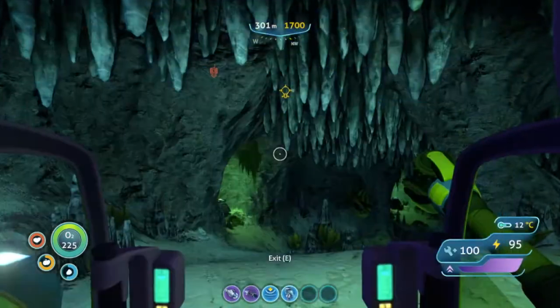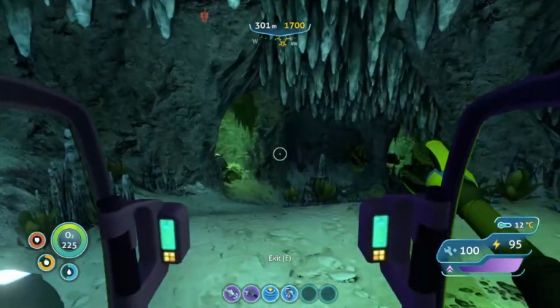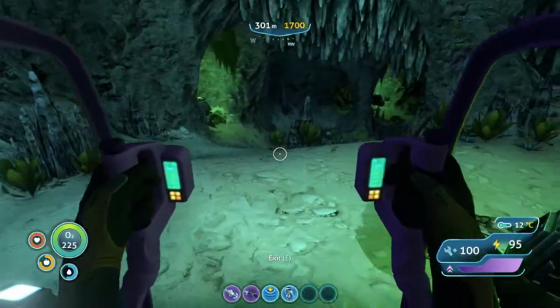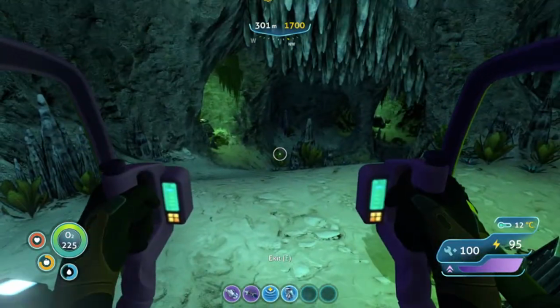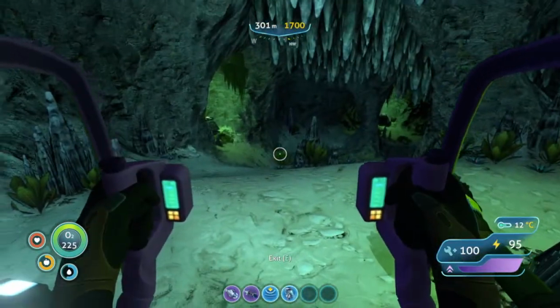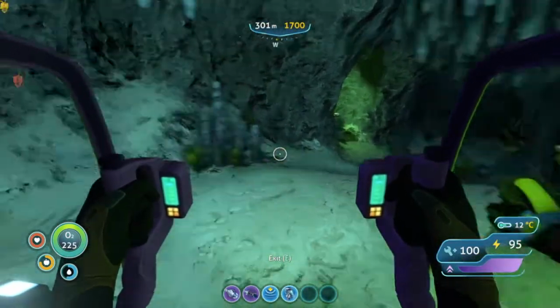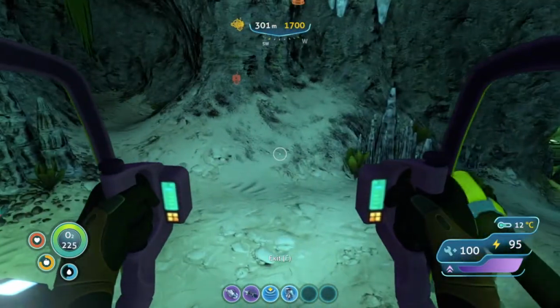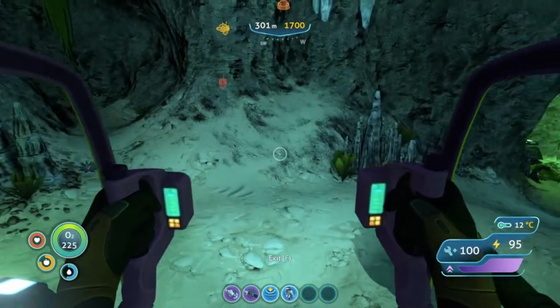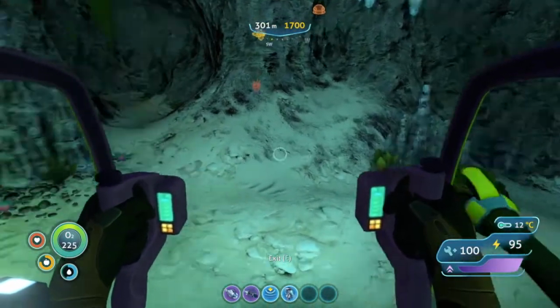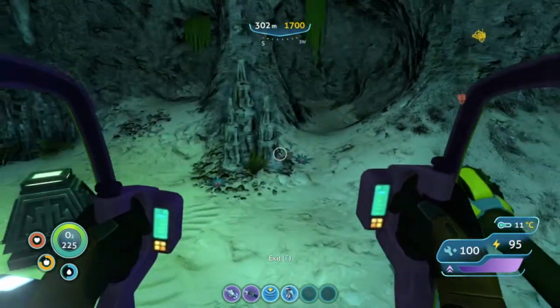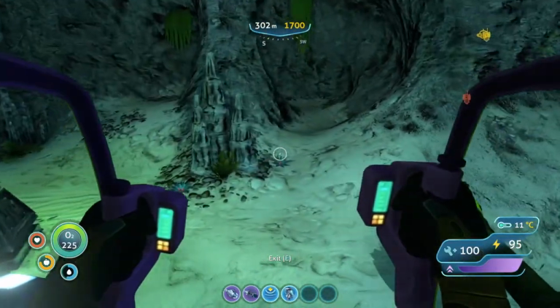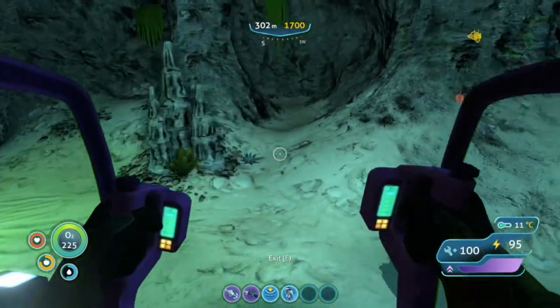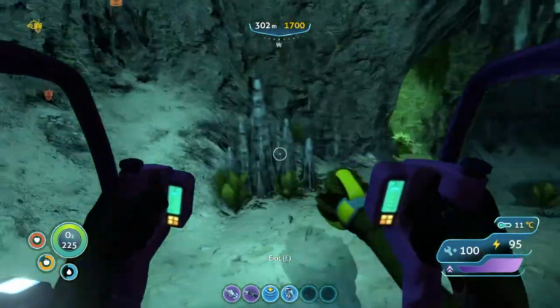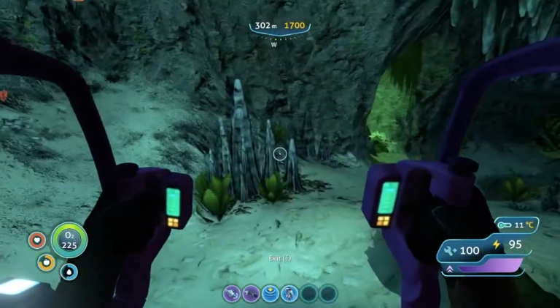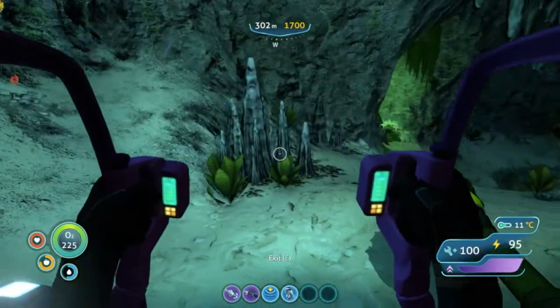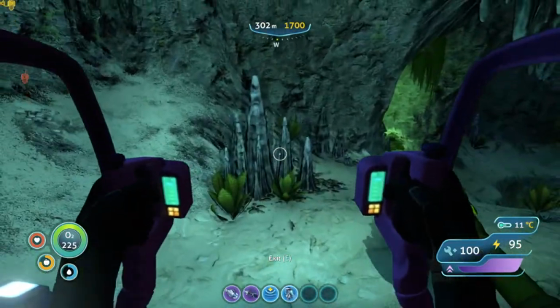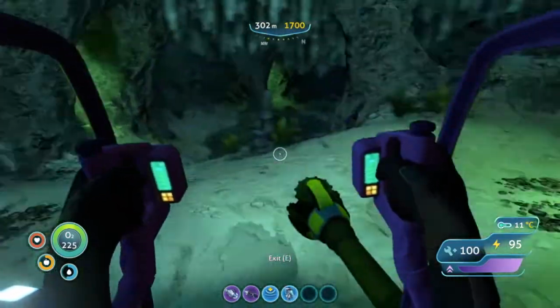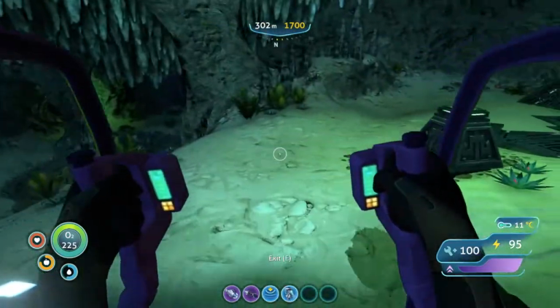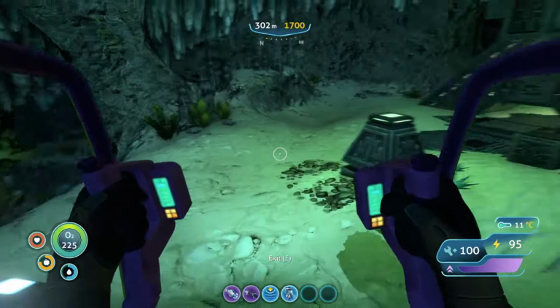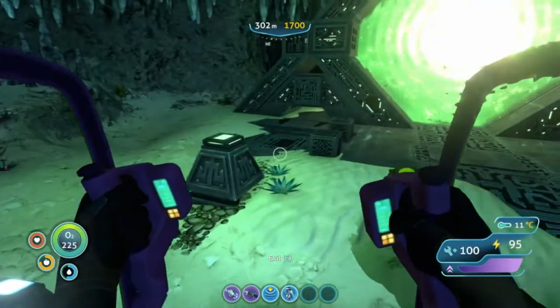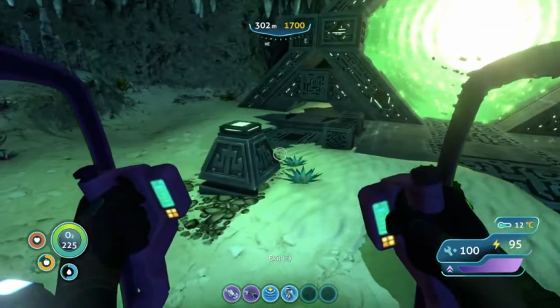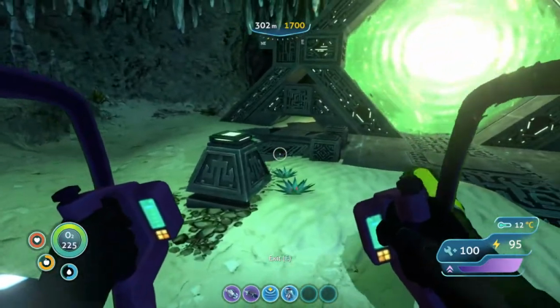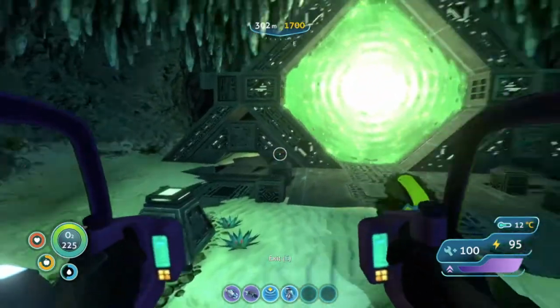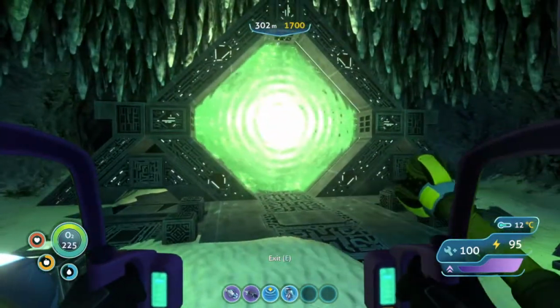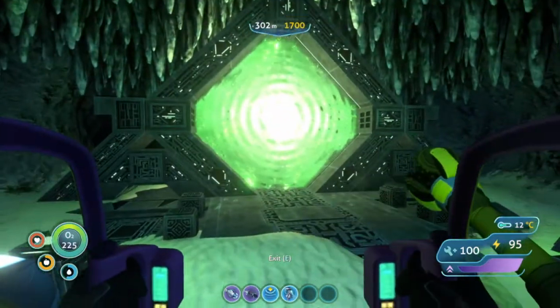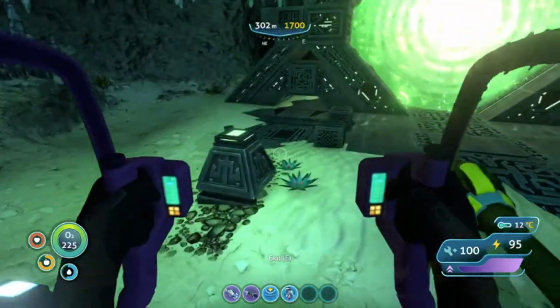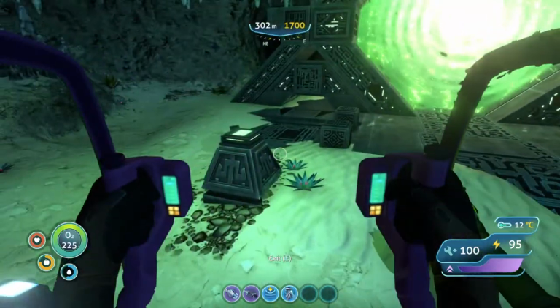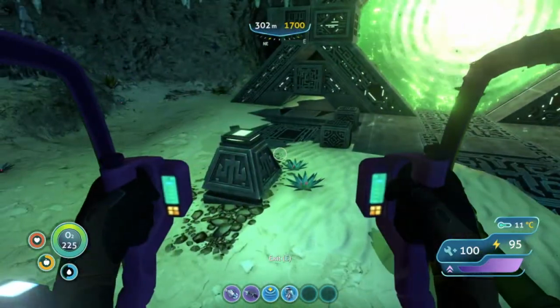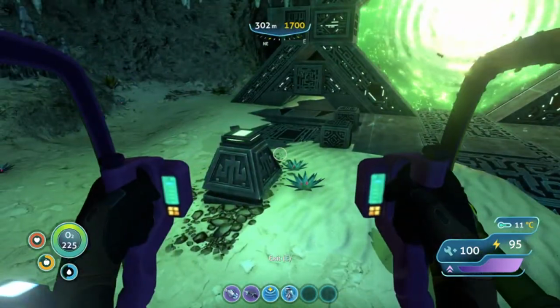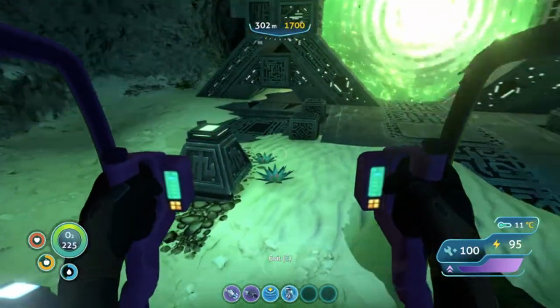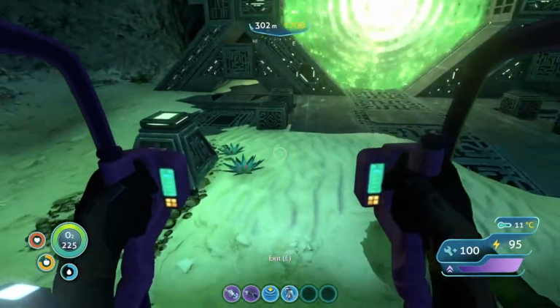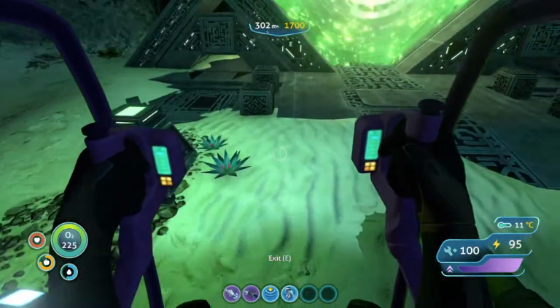We do have water inside of the Cyclops, so that's nice. Let's take a look around here and see what we have.